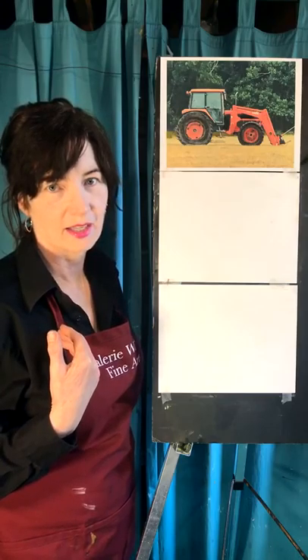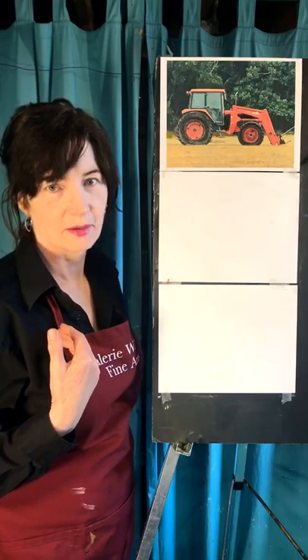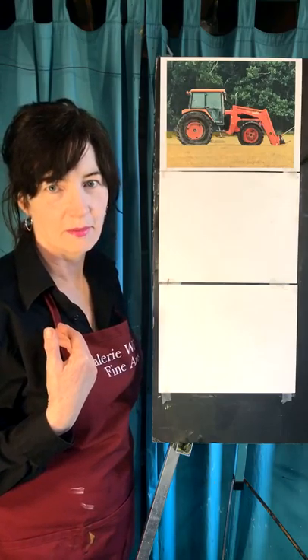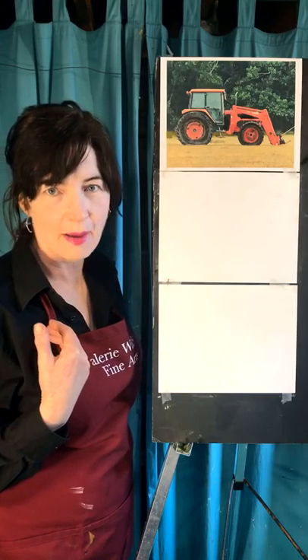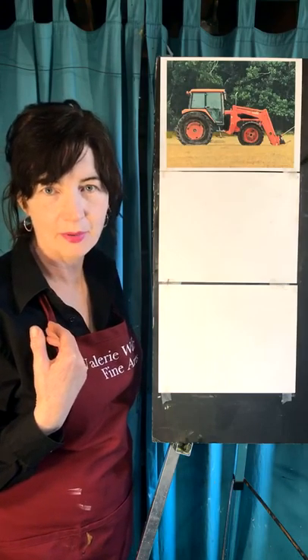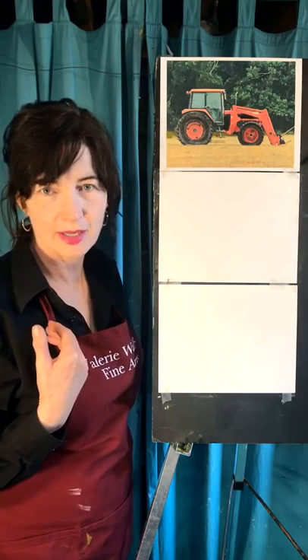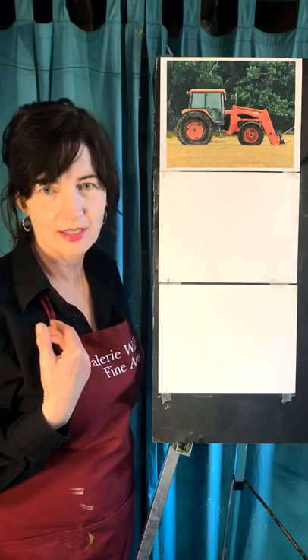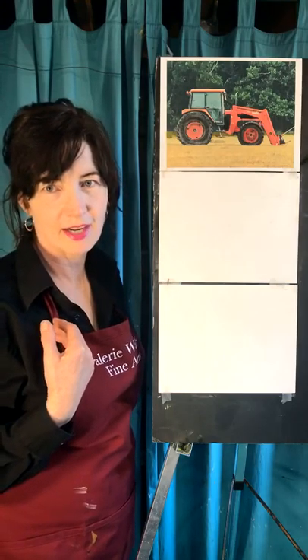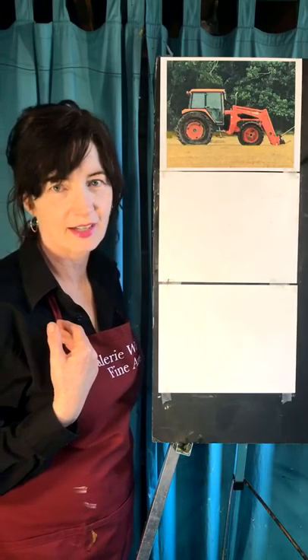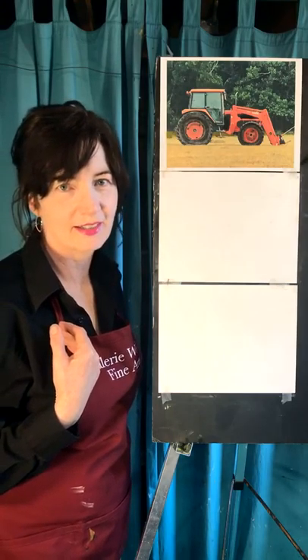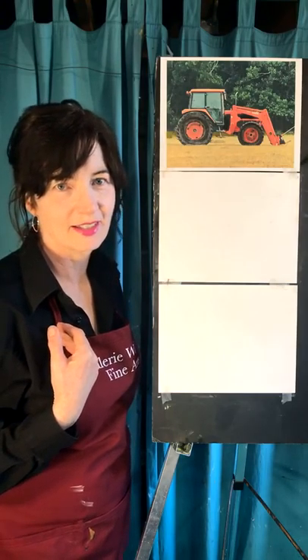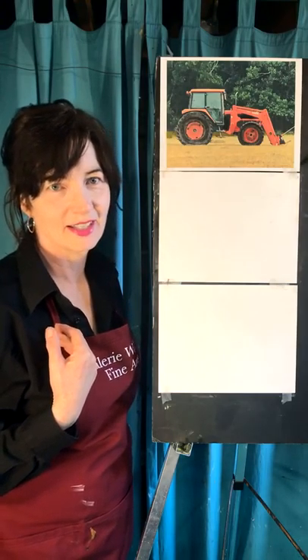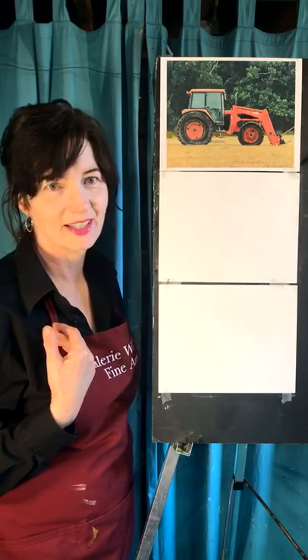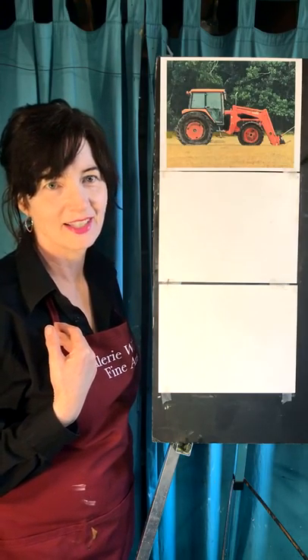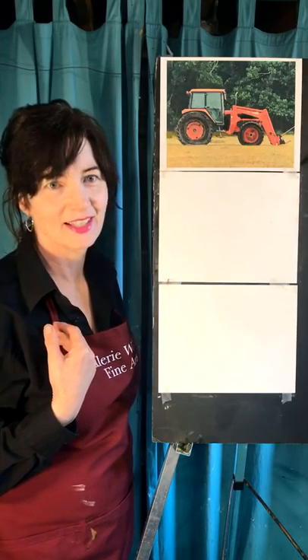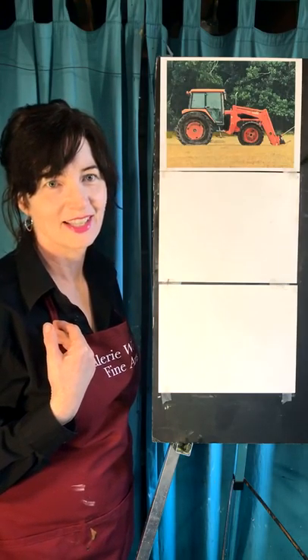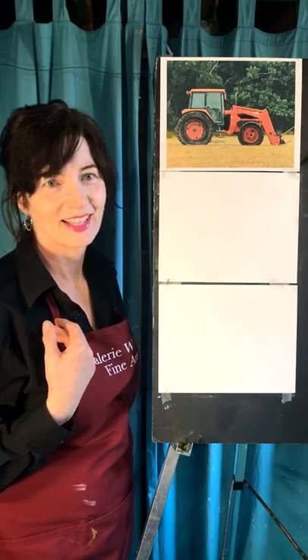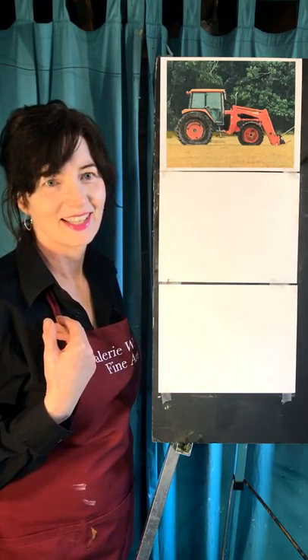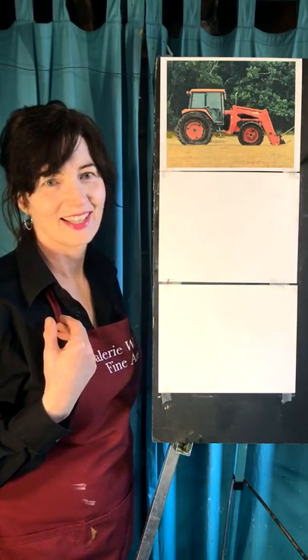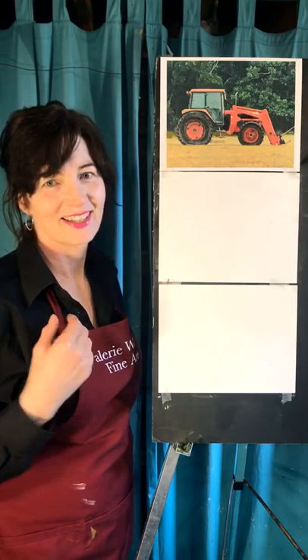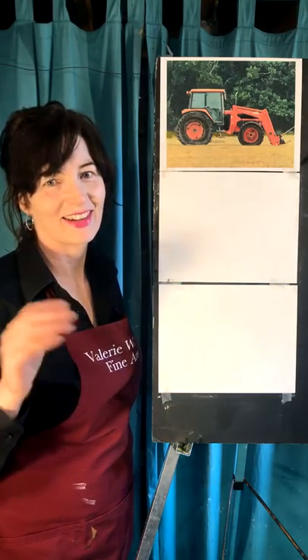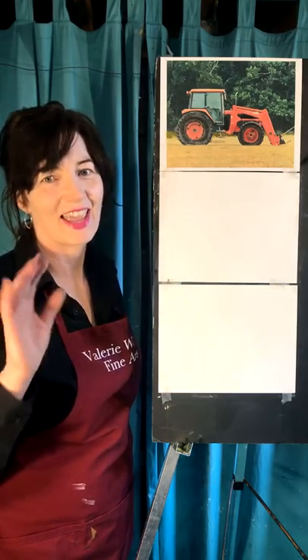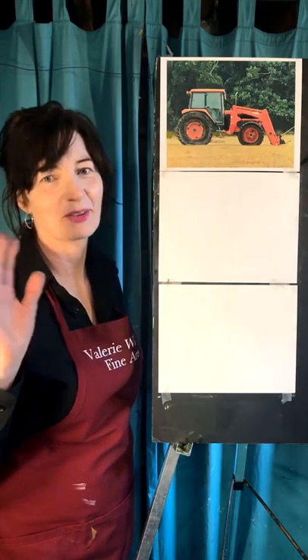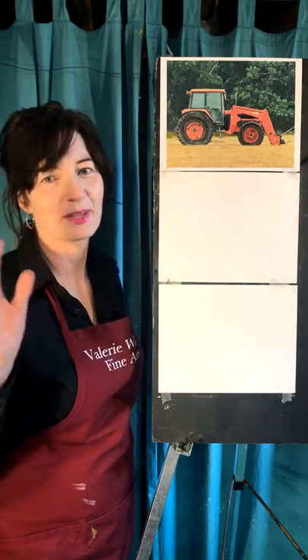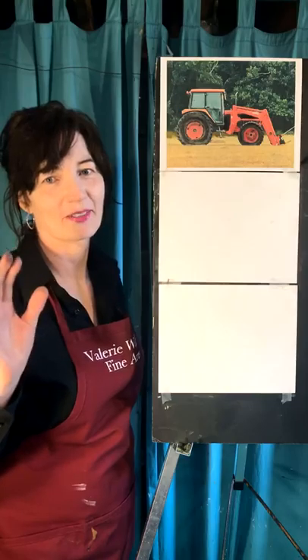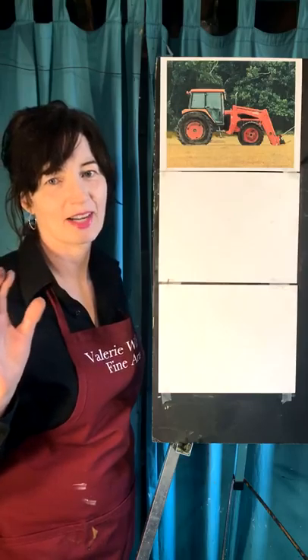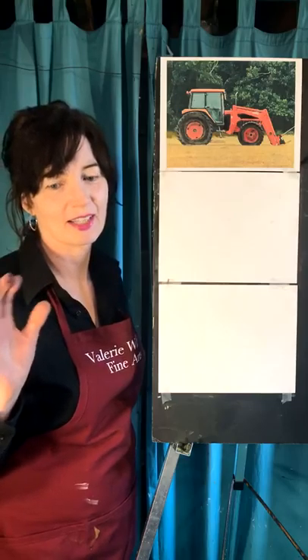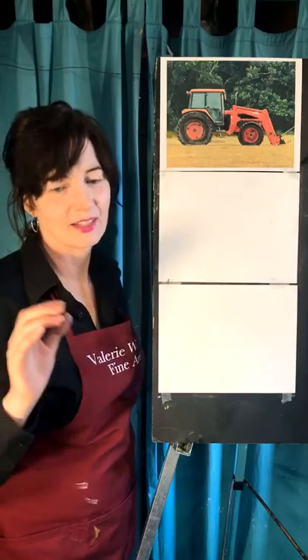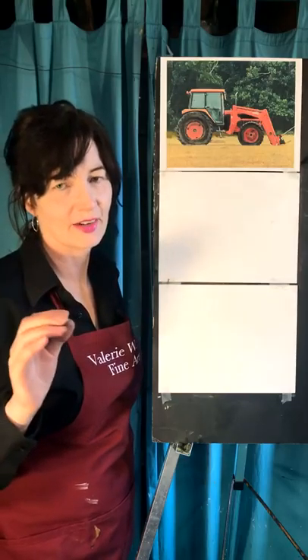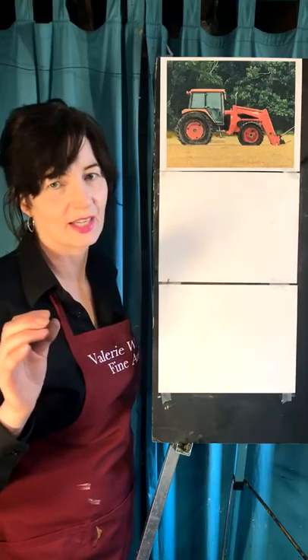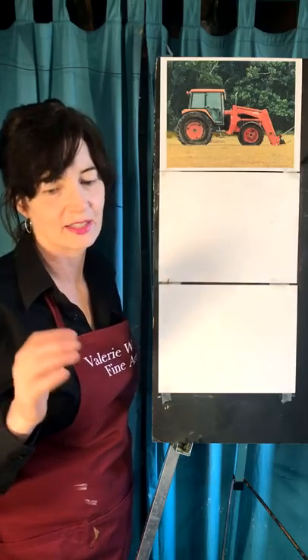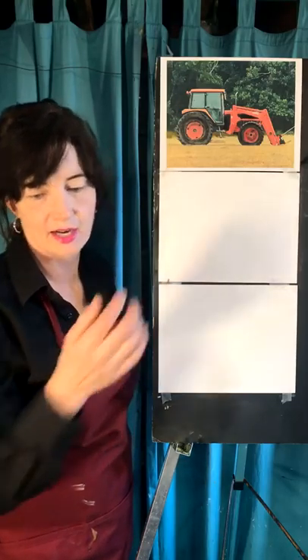Mom, you ready to get started? Nobody's watching. Ruby, you ready? You're ready to get started.